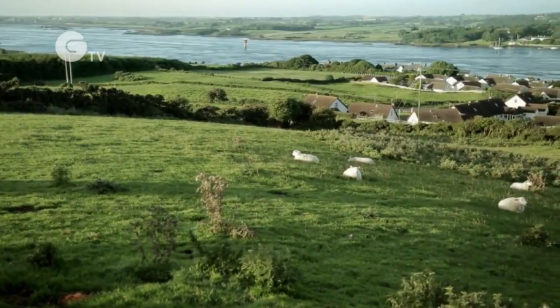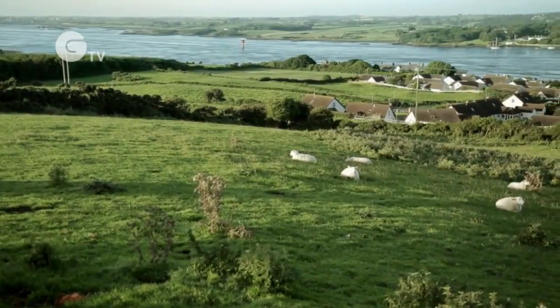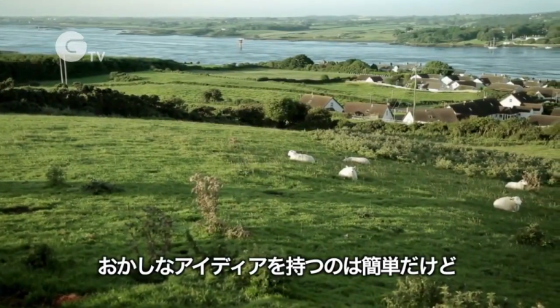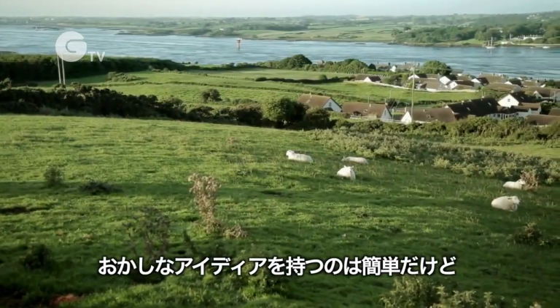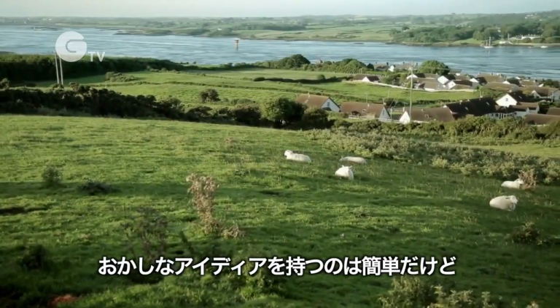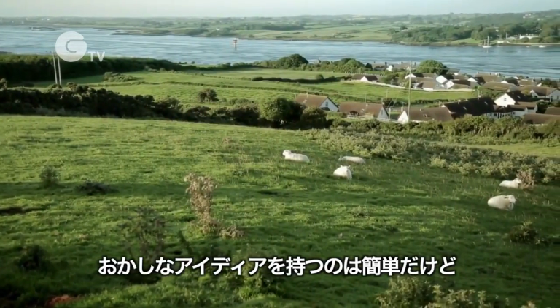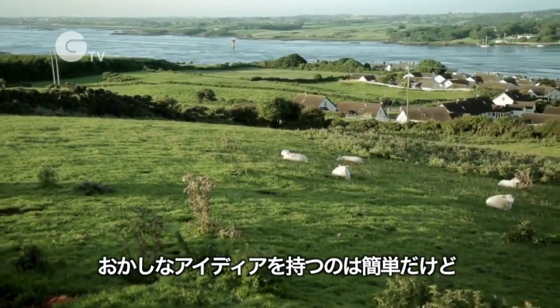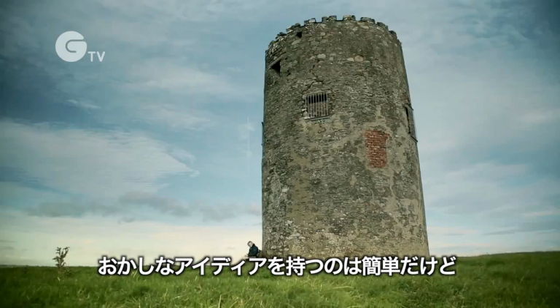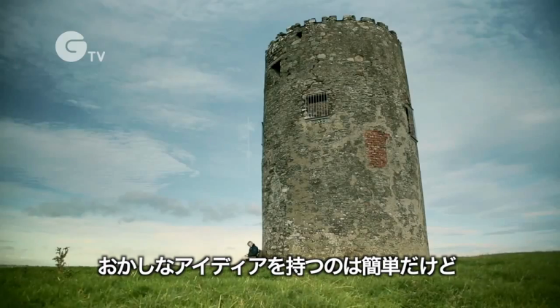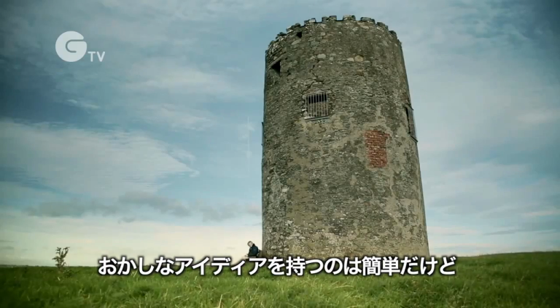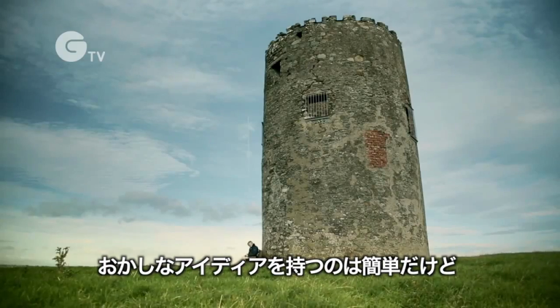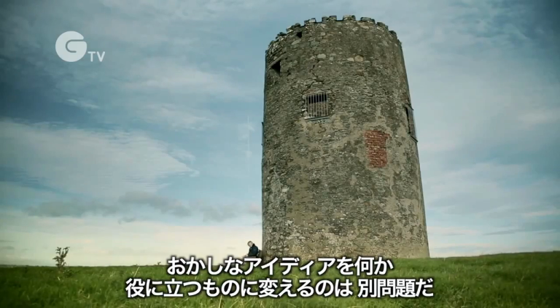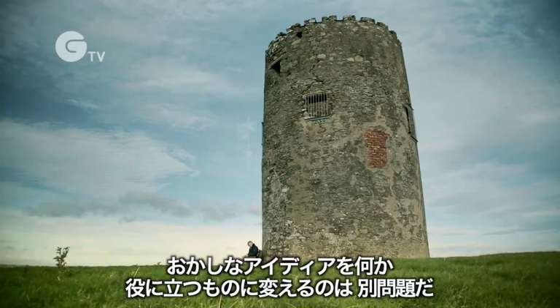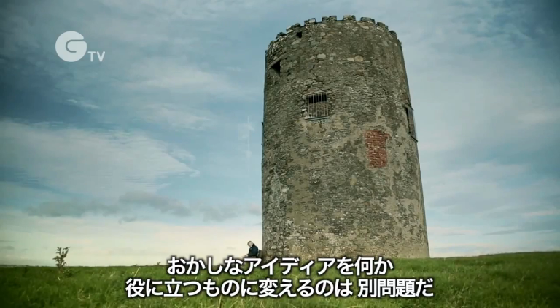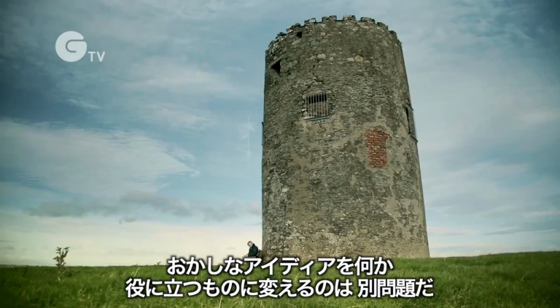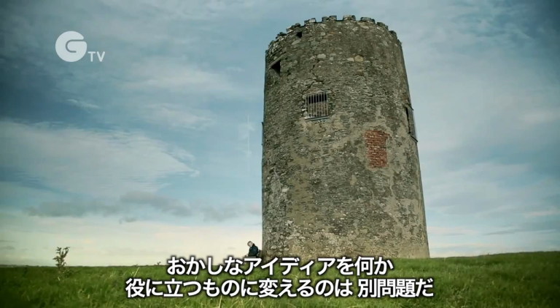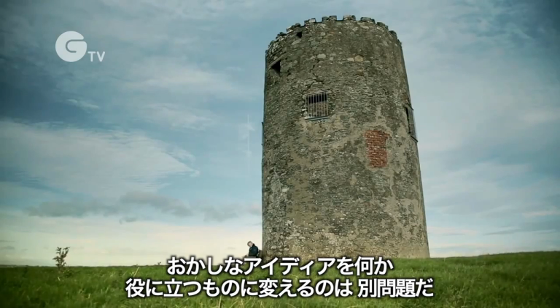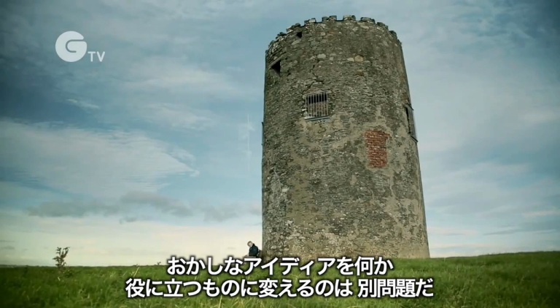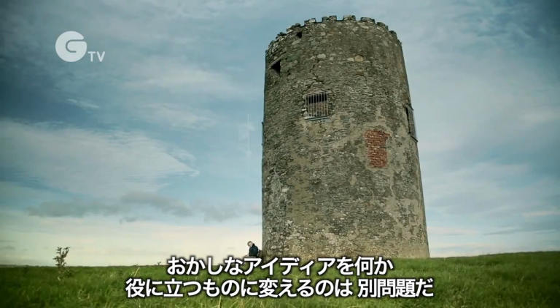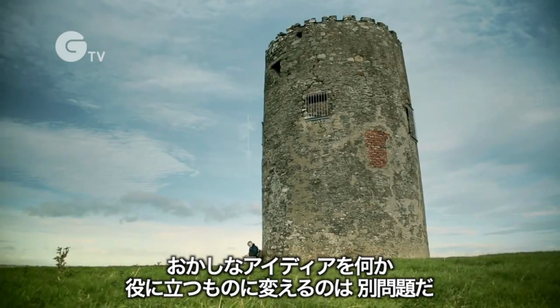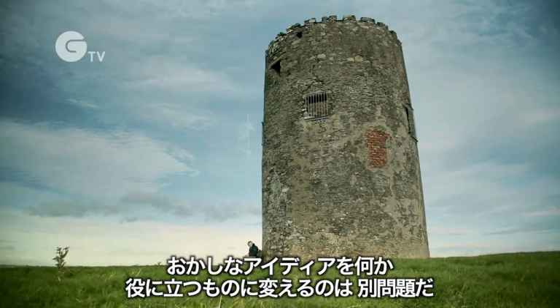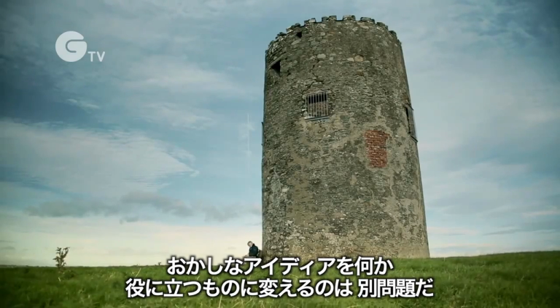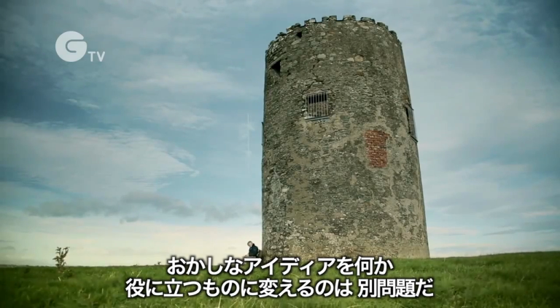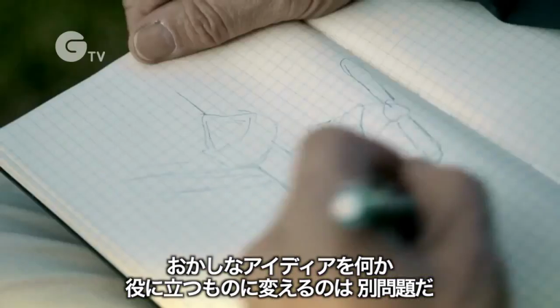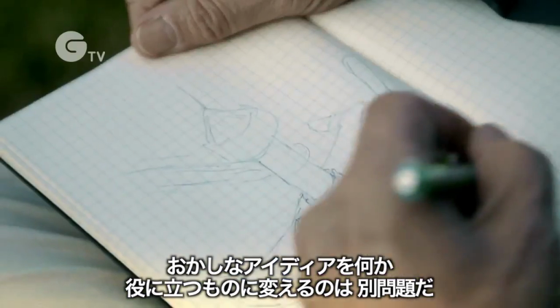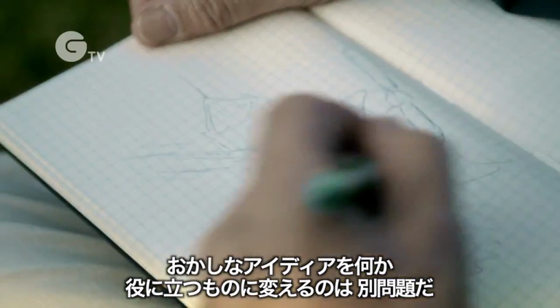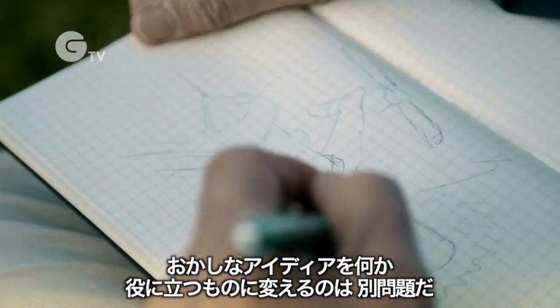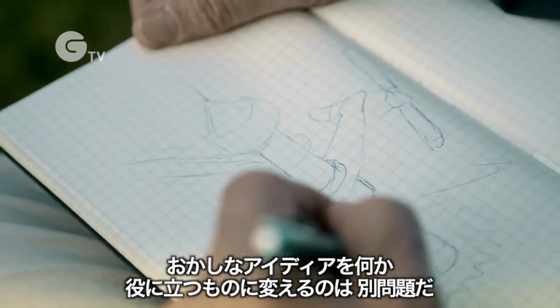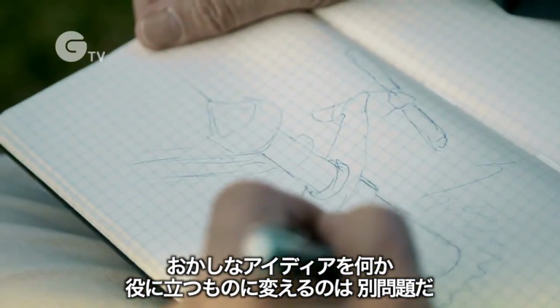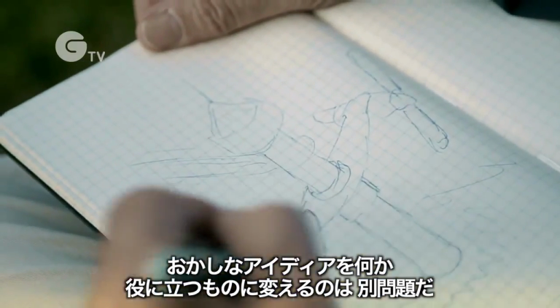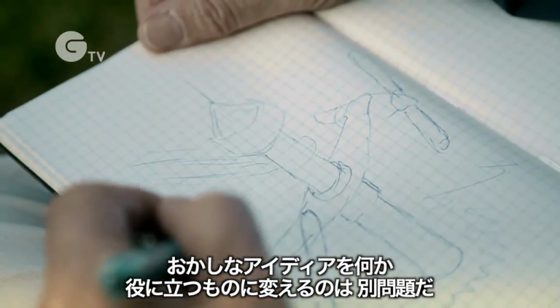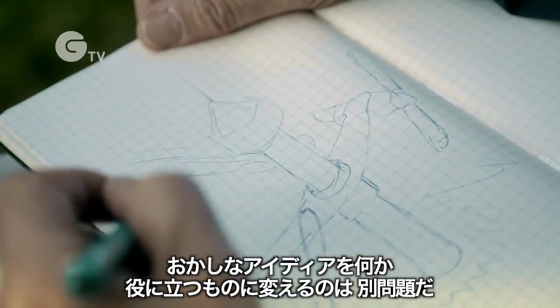It's one thing to have a crazy idea, it's another thing to convert the crazy idea into something sensible which will actually be useful.